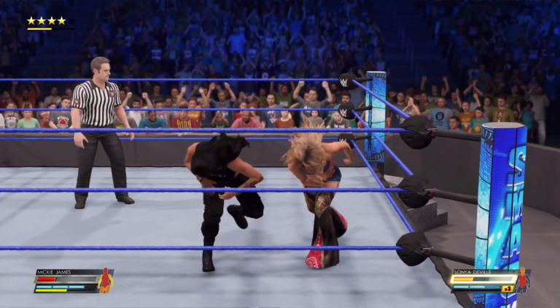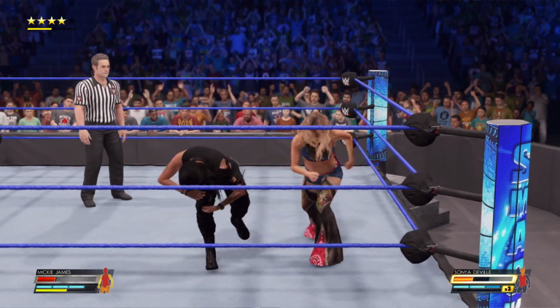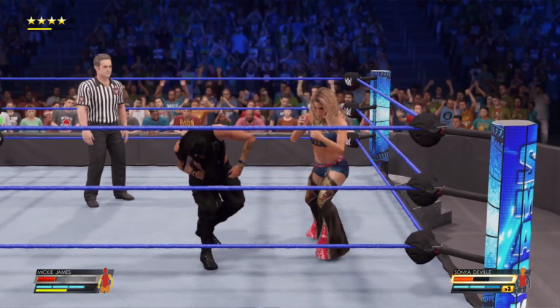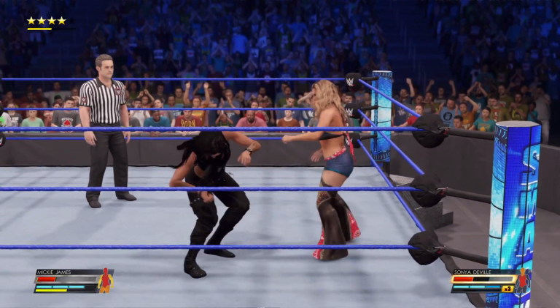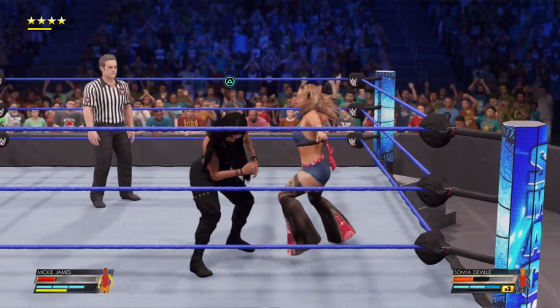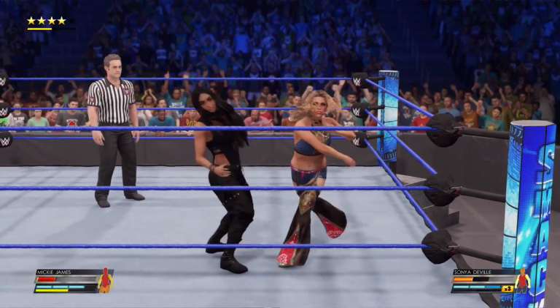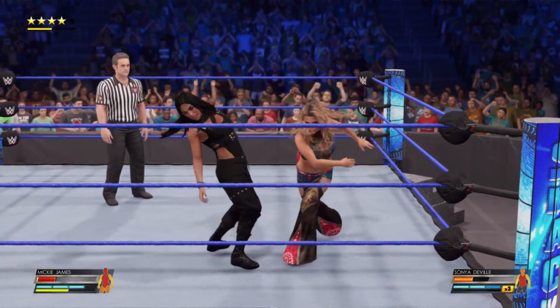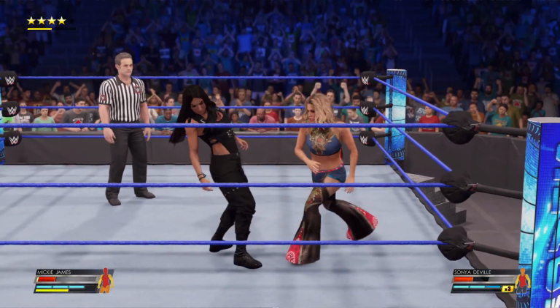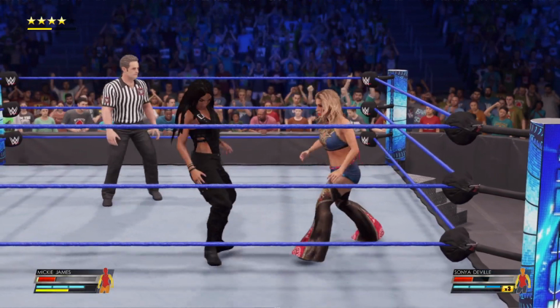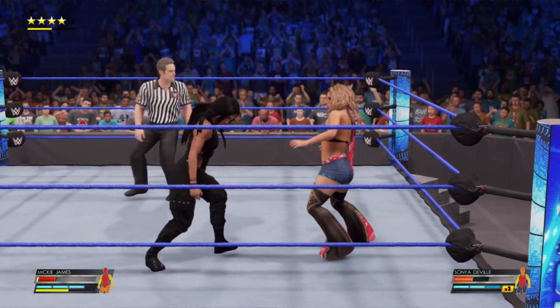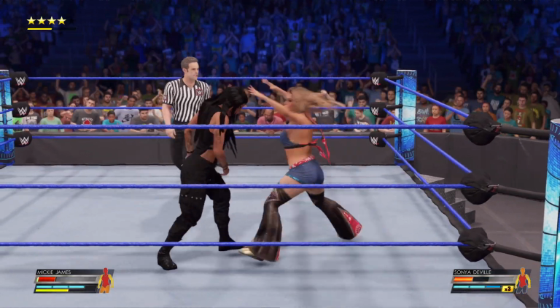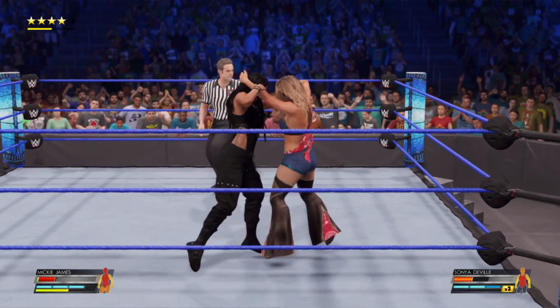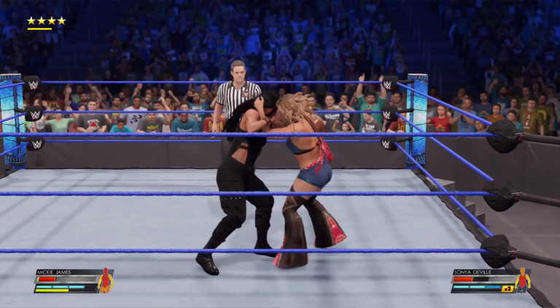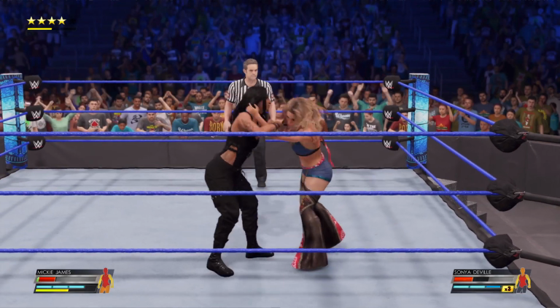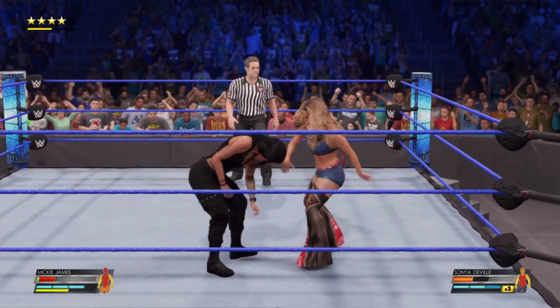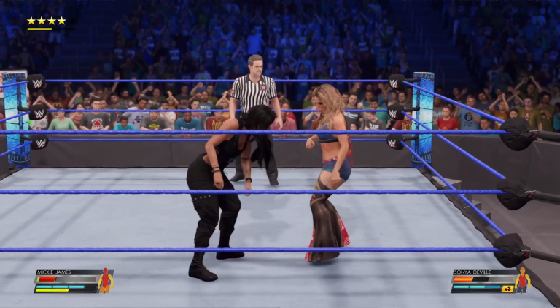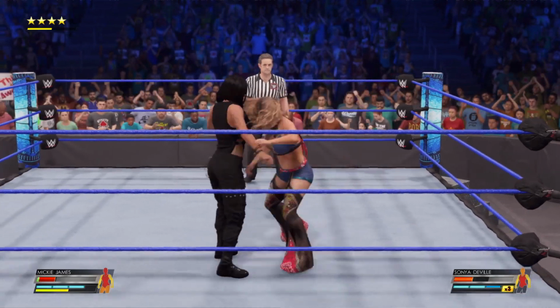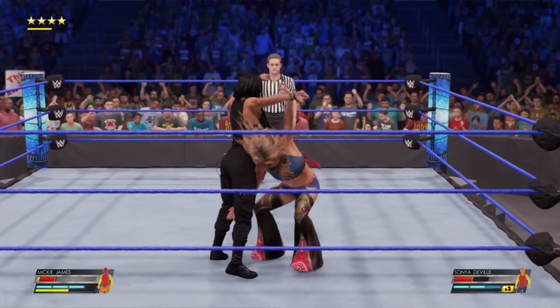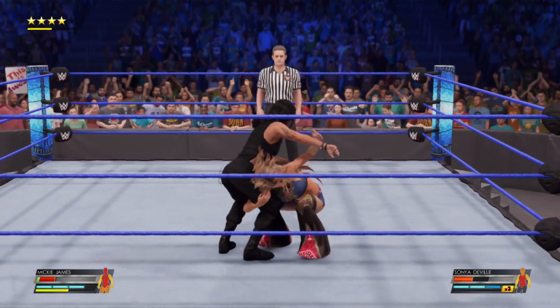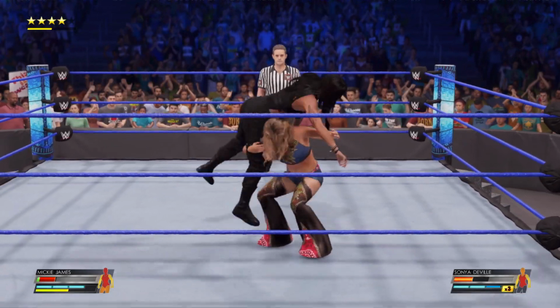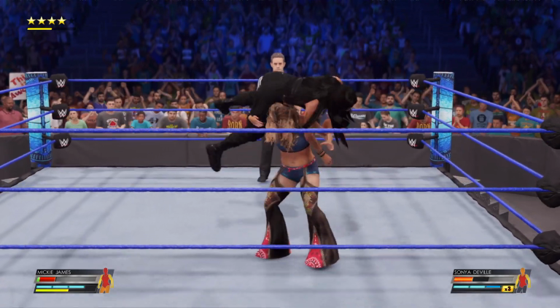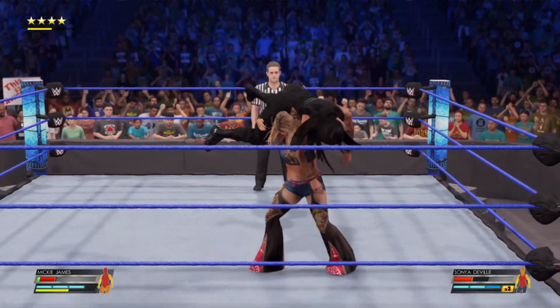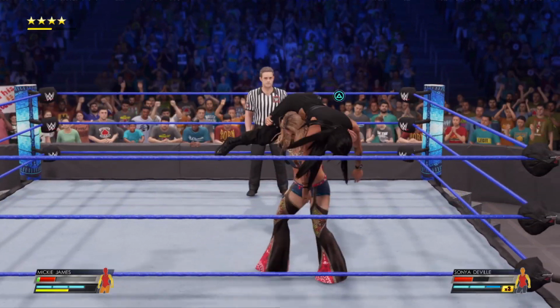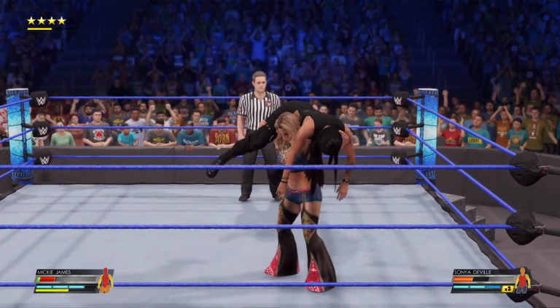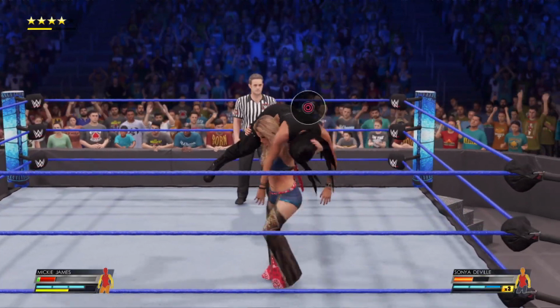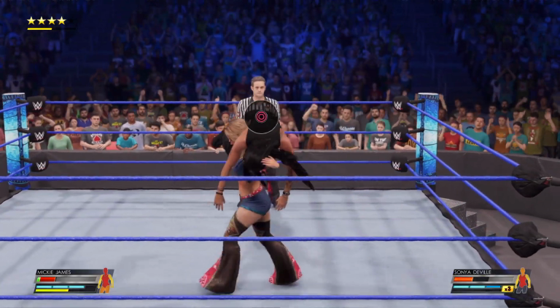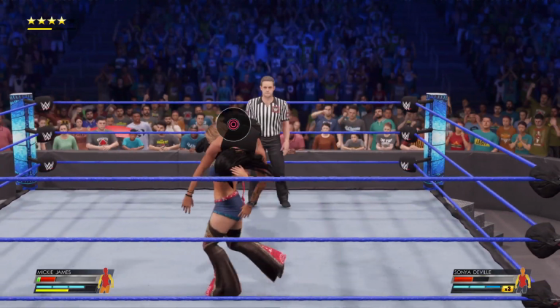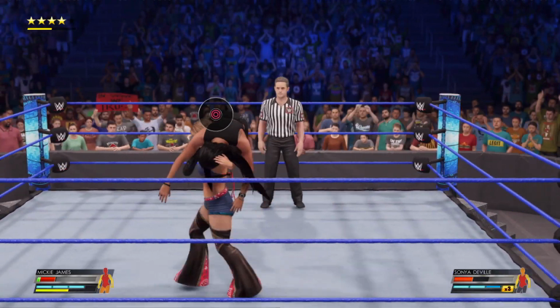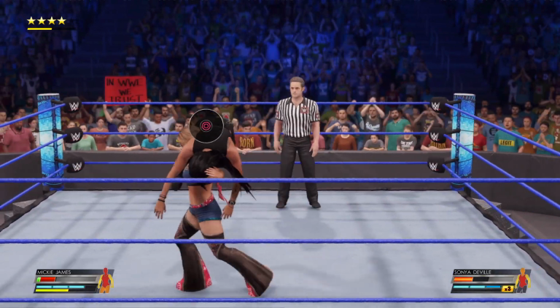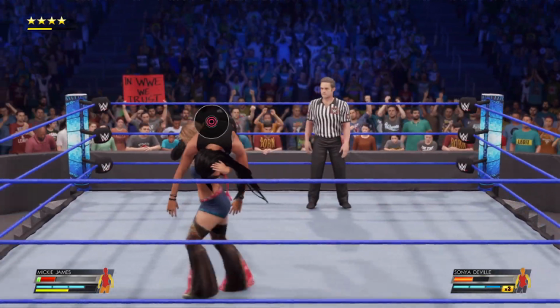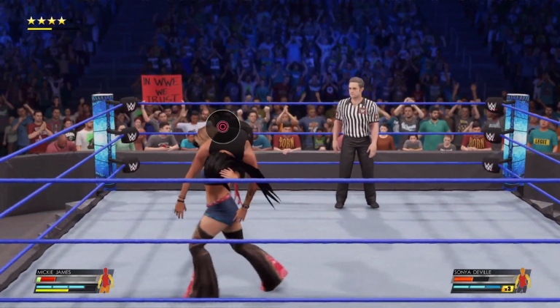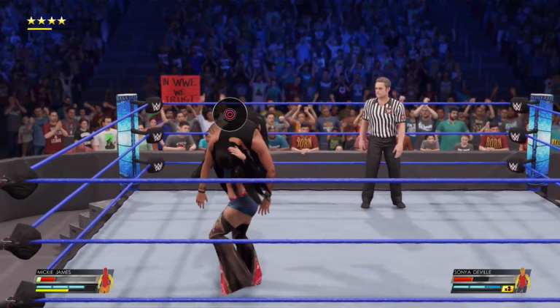Each competitor of Sonya has done their homework. Perhaps thinking about what to do next here.